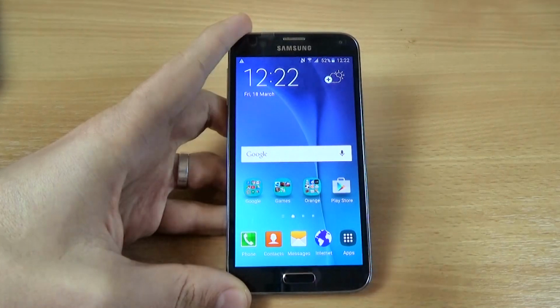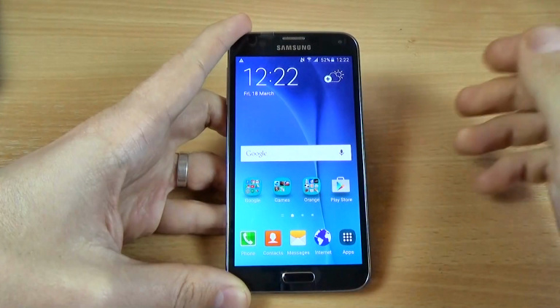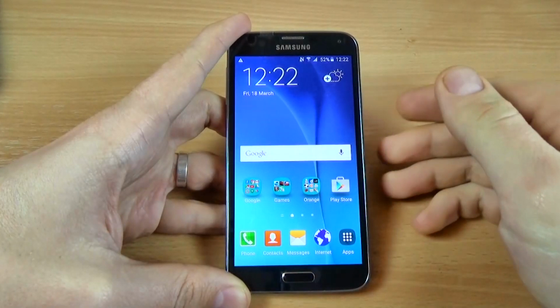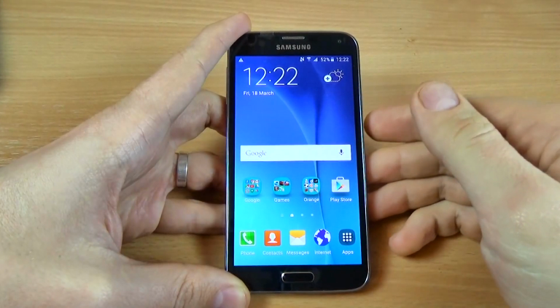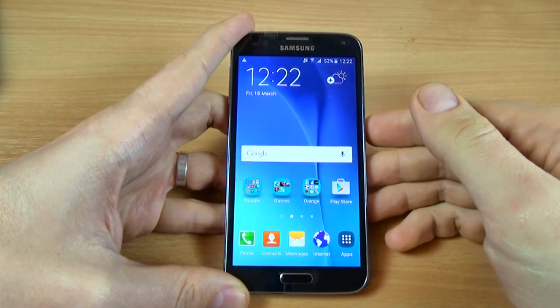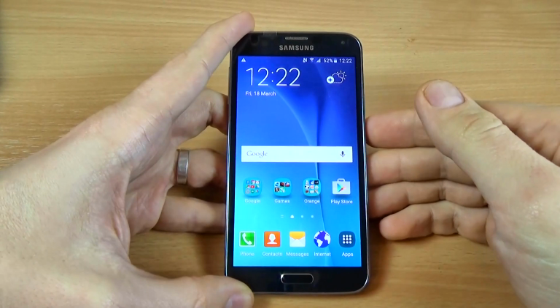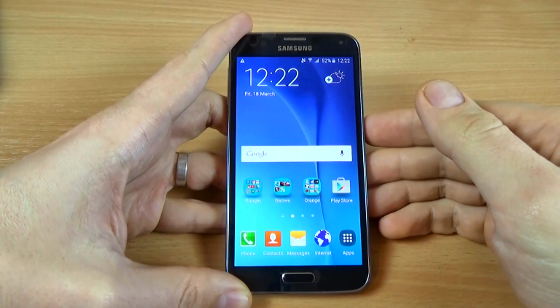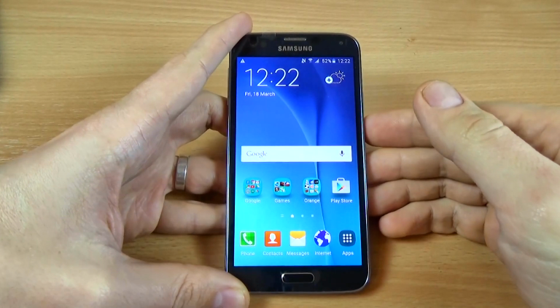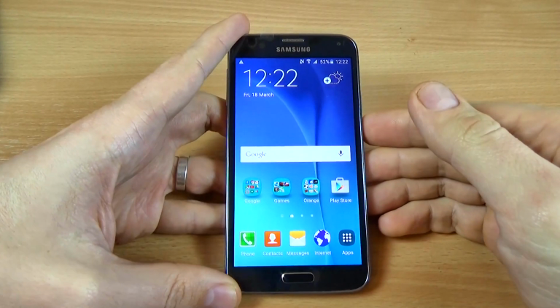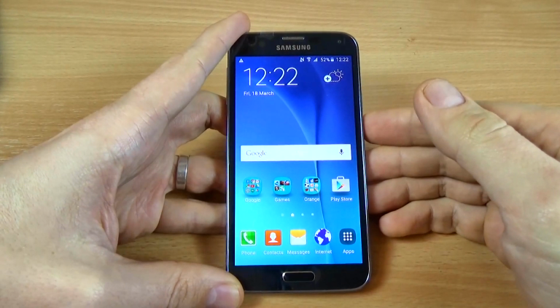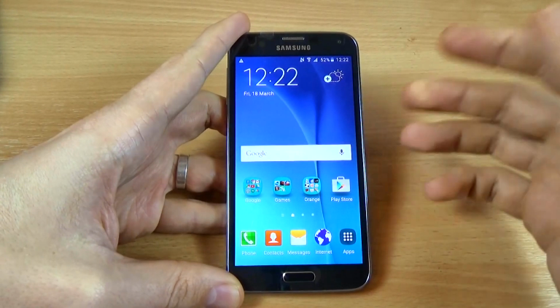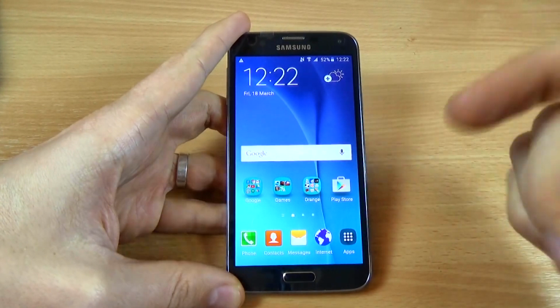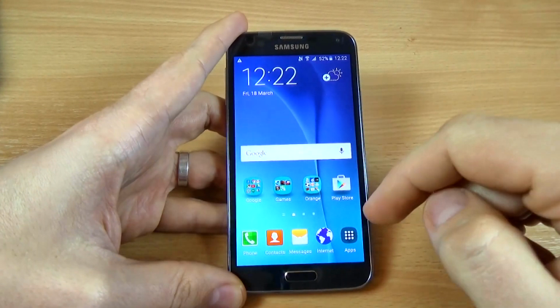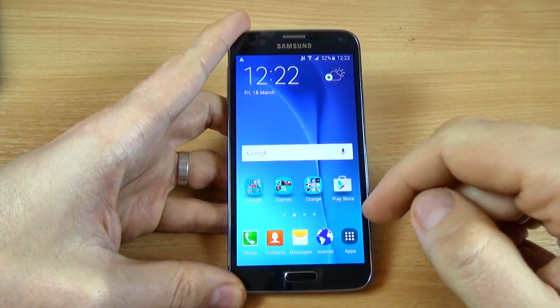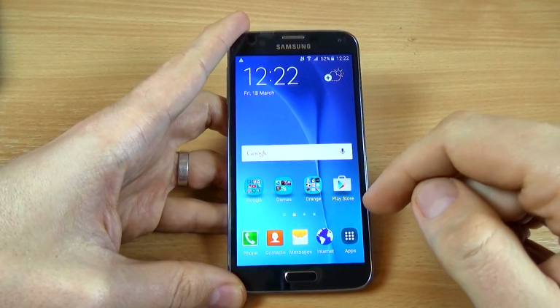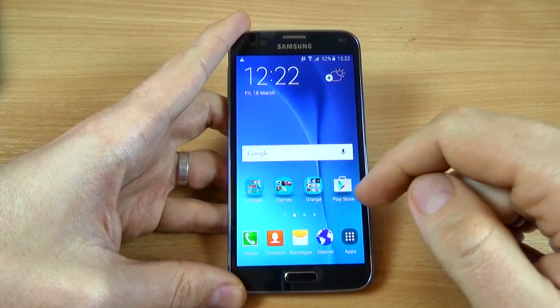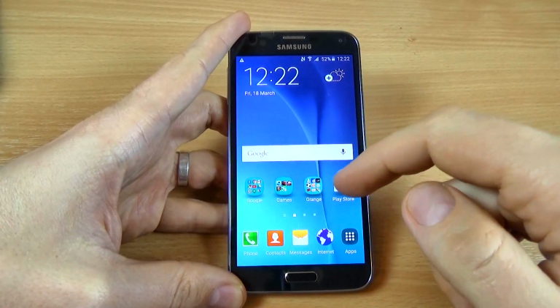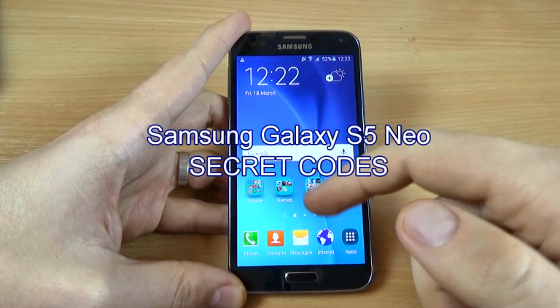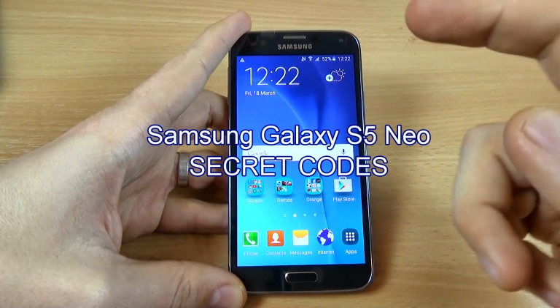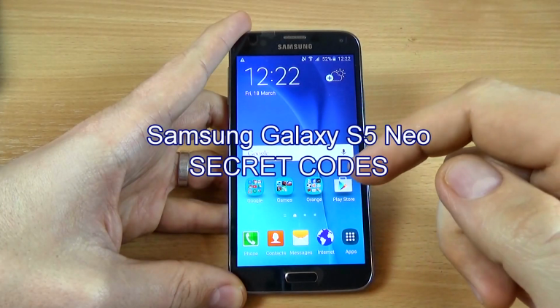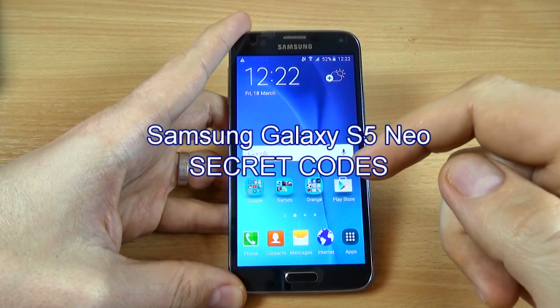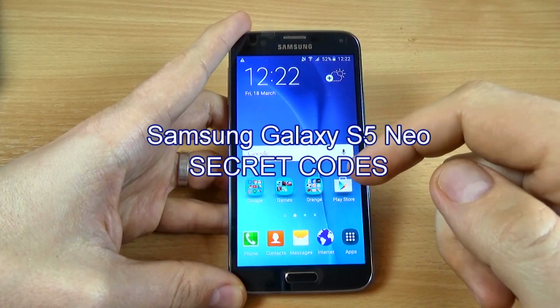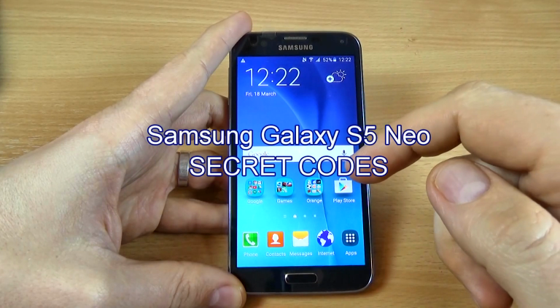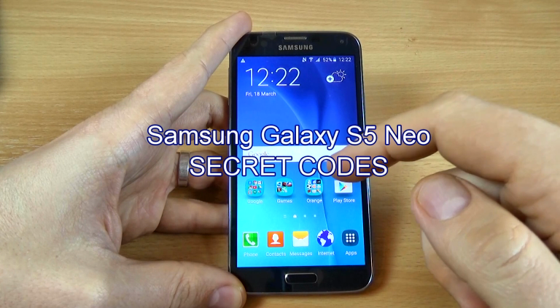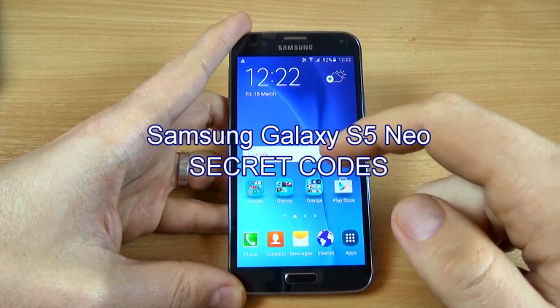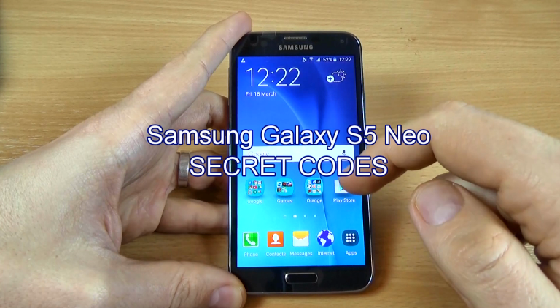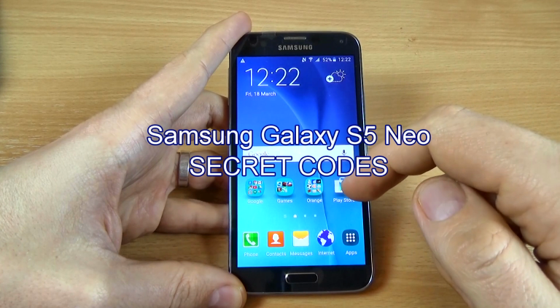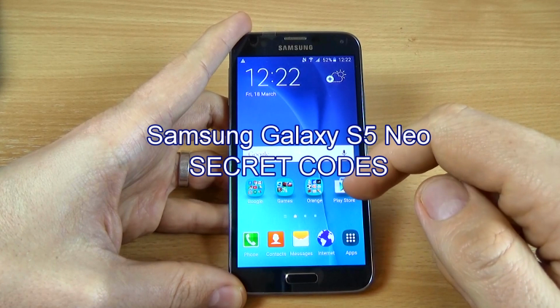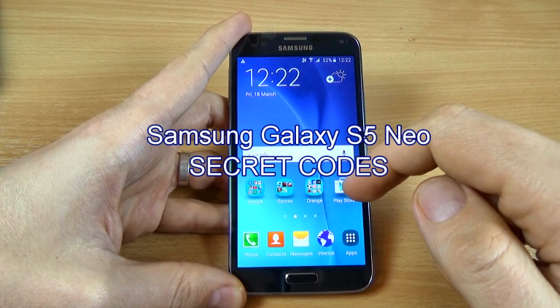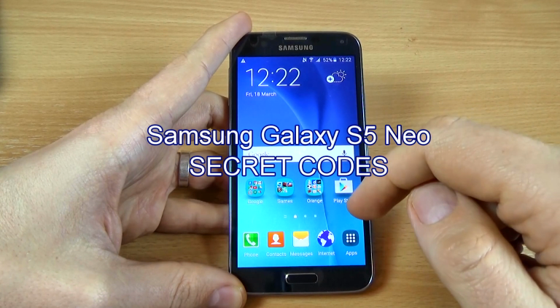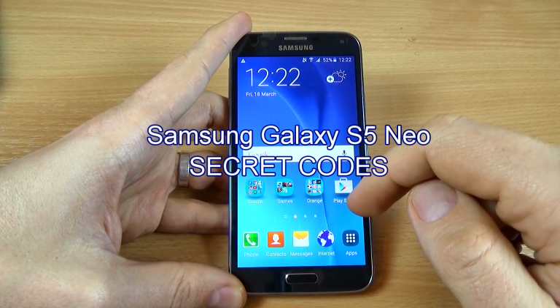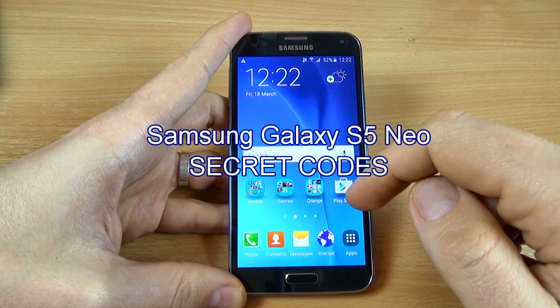Hi guys, in this tutorial I want to show you some secret codes of your Samsung Galaxy S5 Neo.